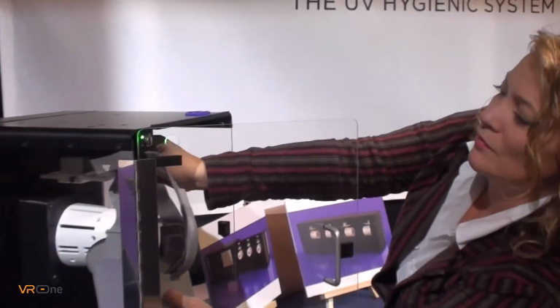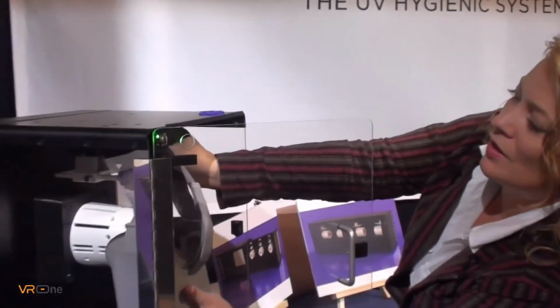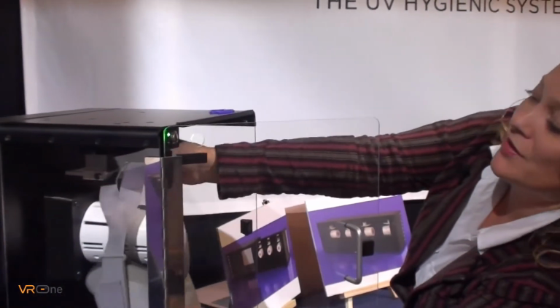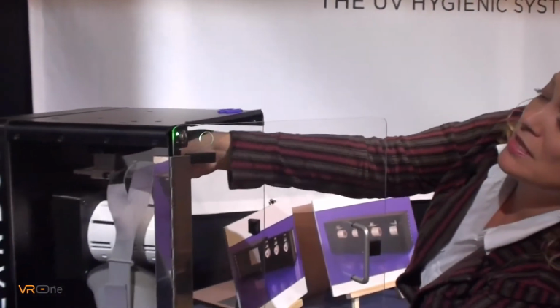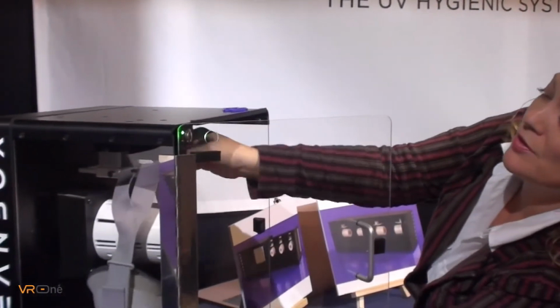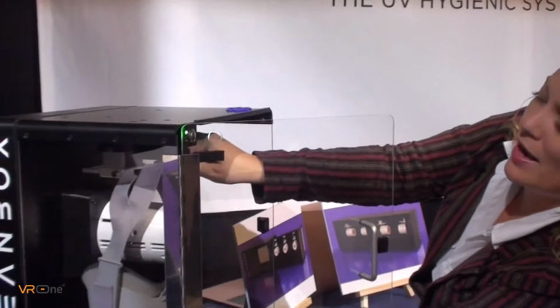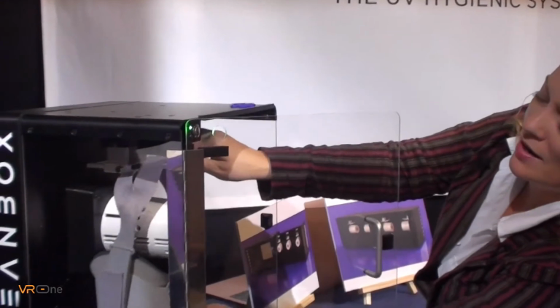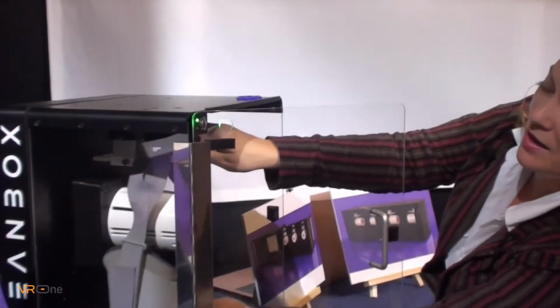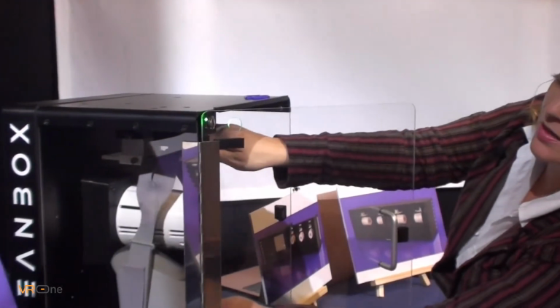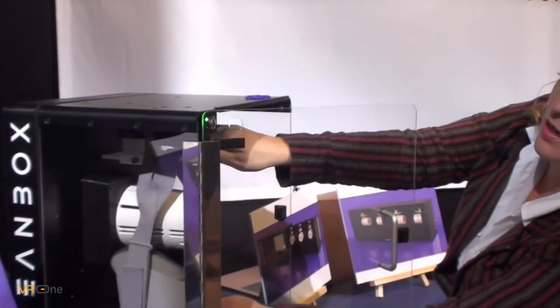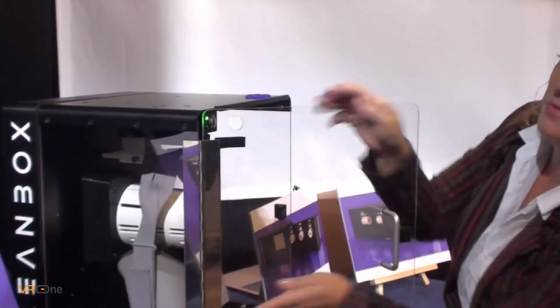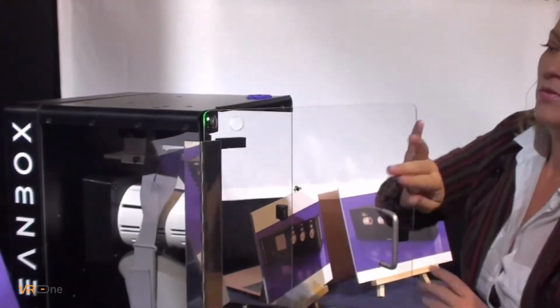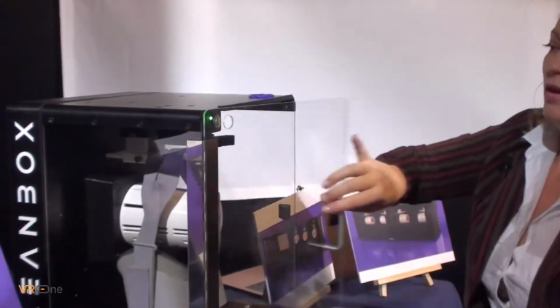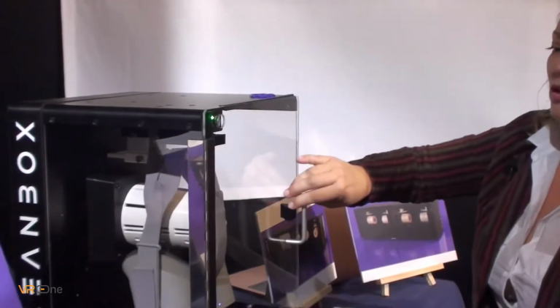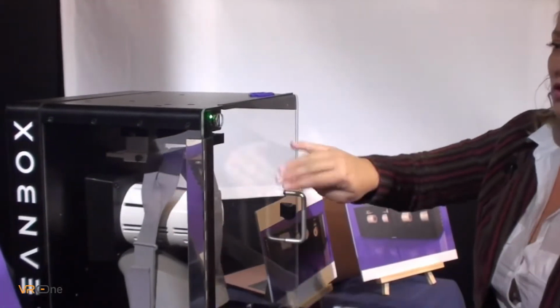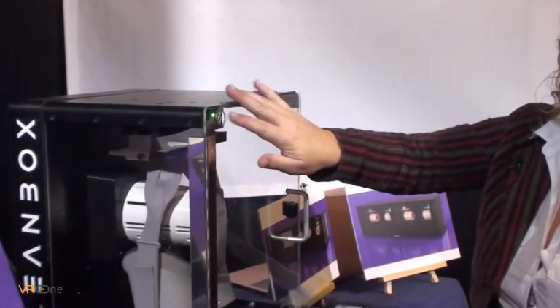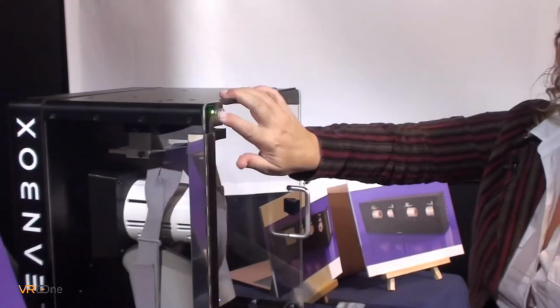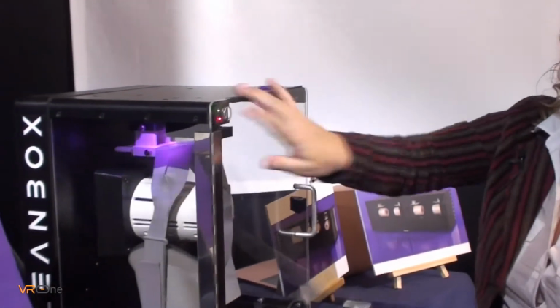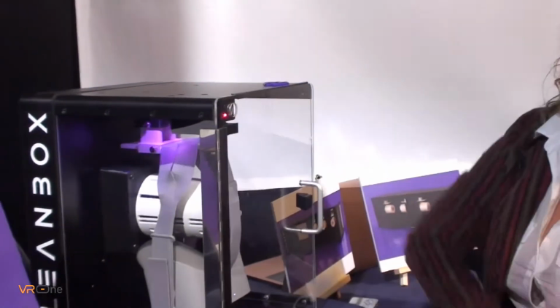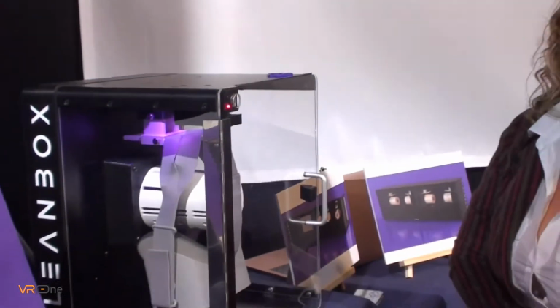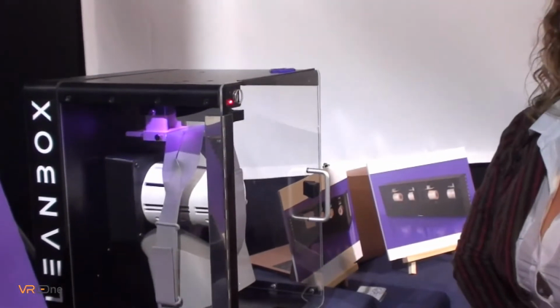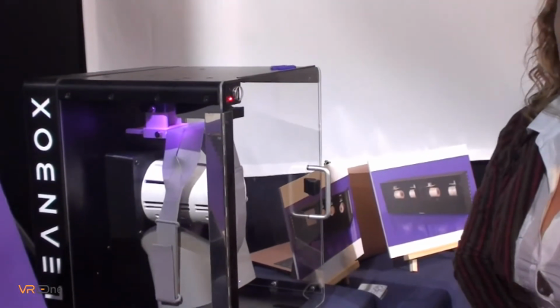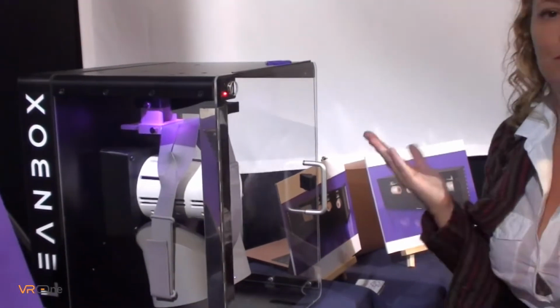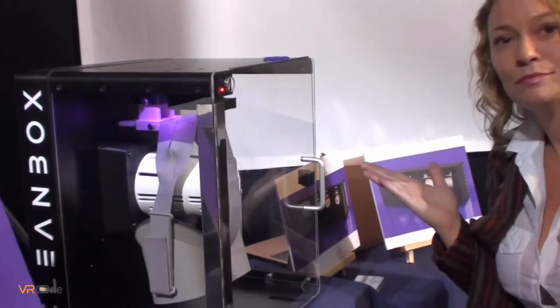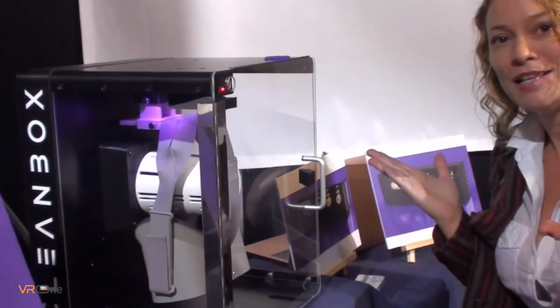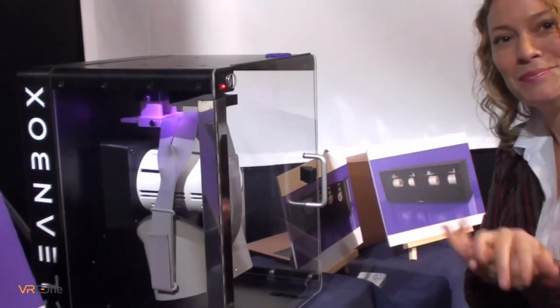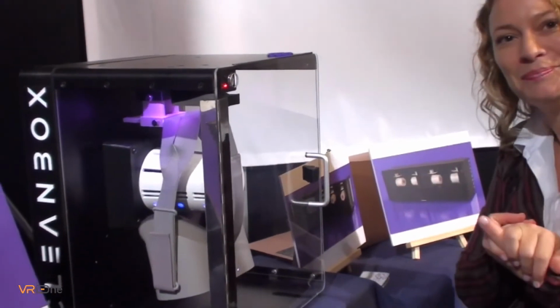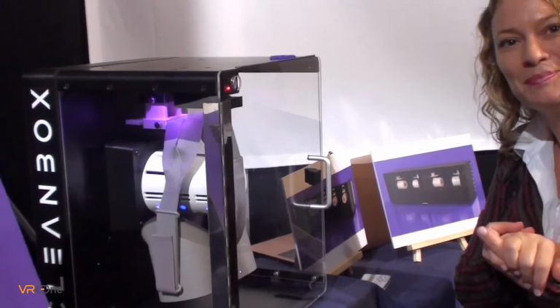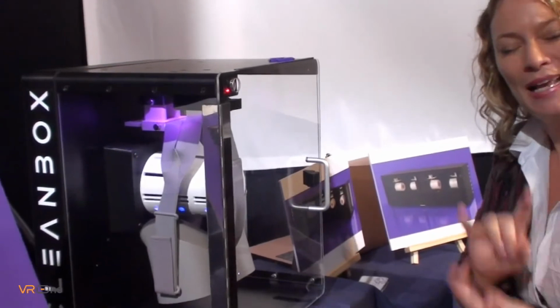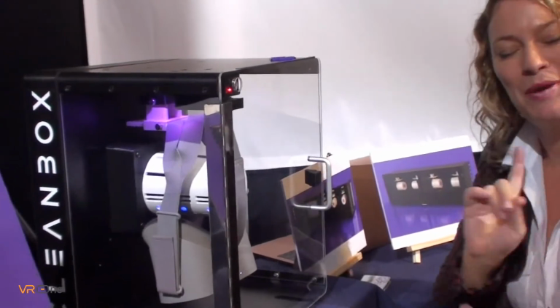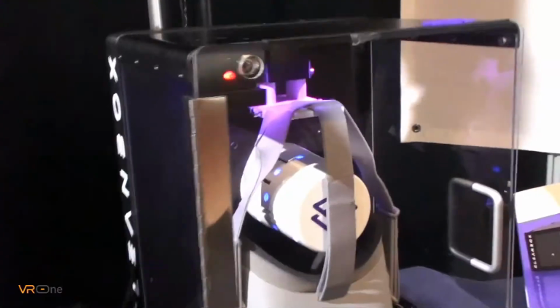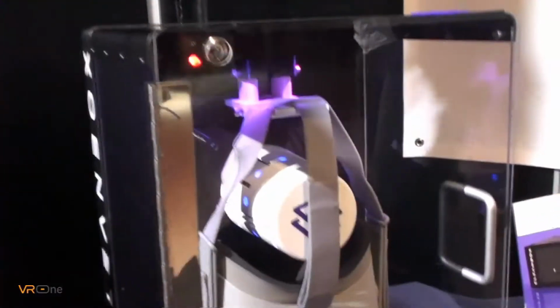It's very simple. You hang the headset here, close the door, push the button. That's it. It's a one-minute cycle.